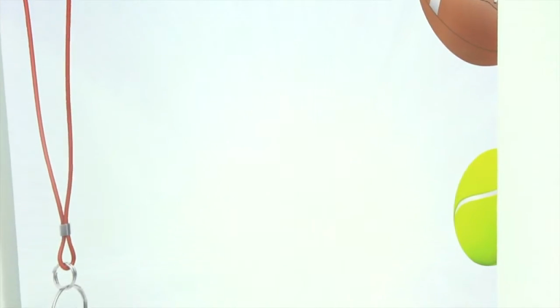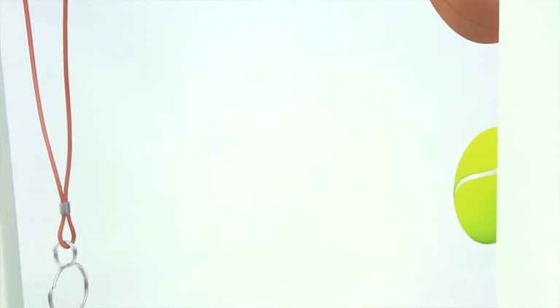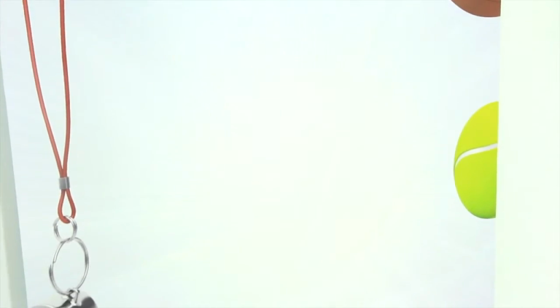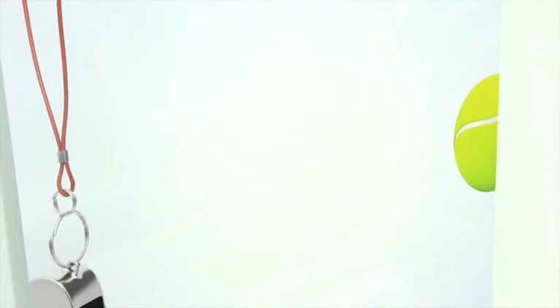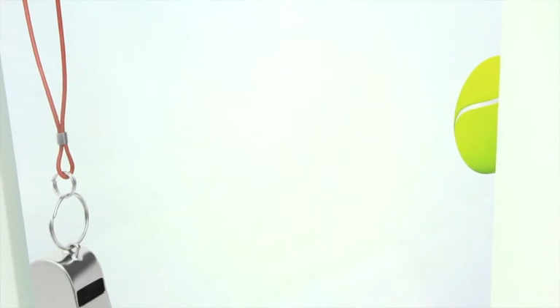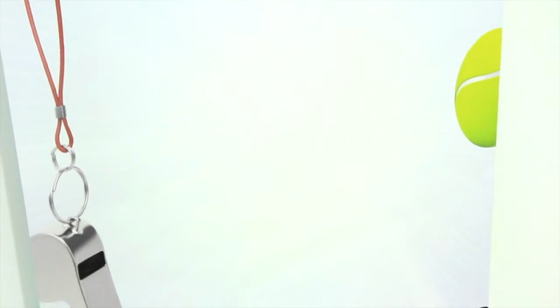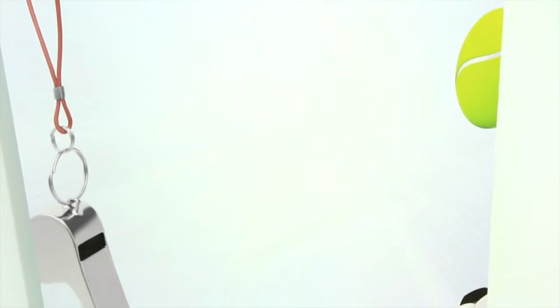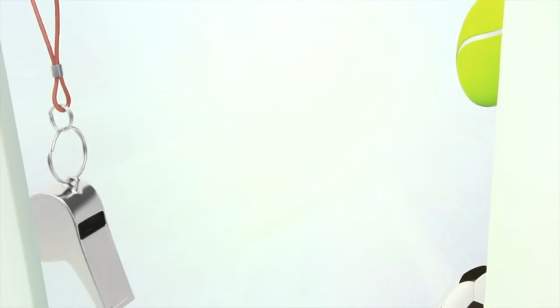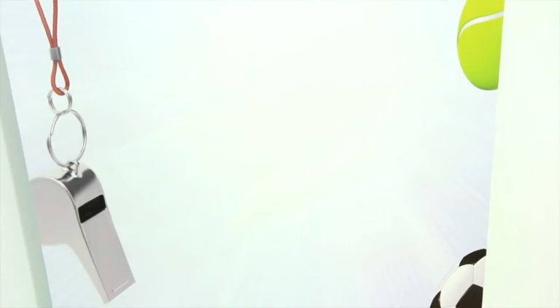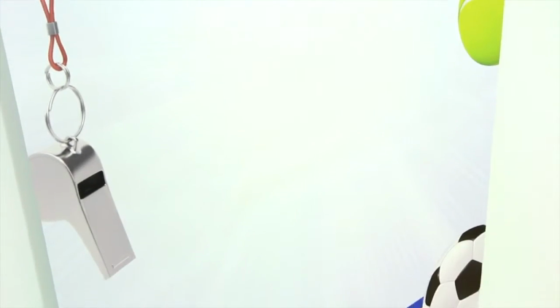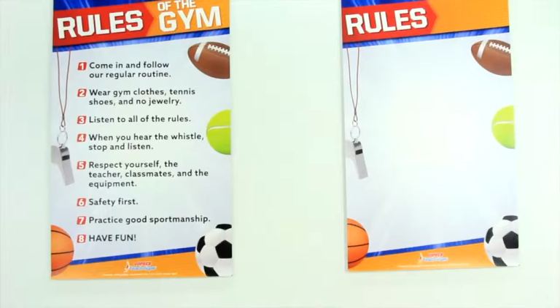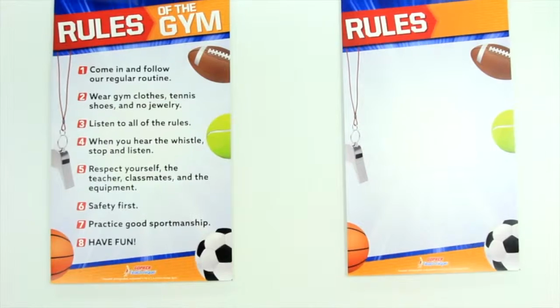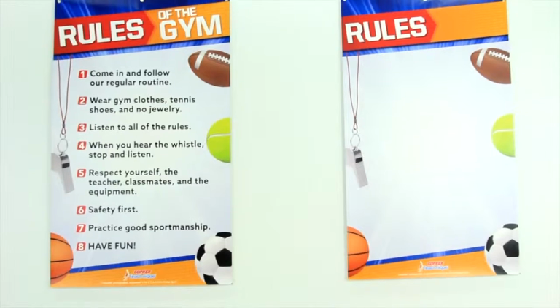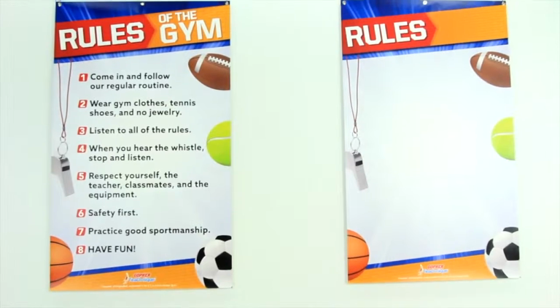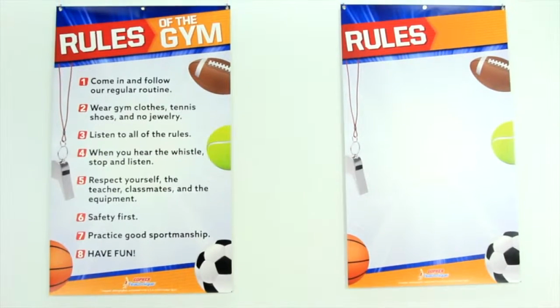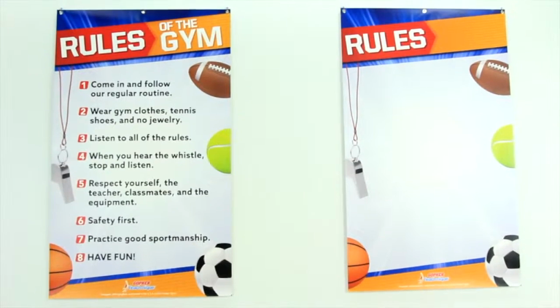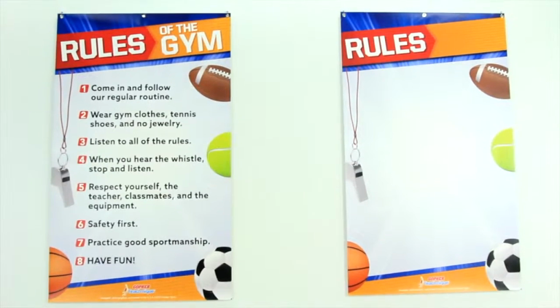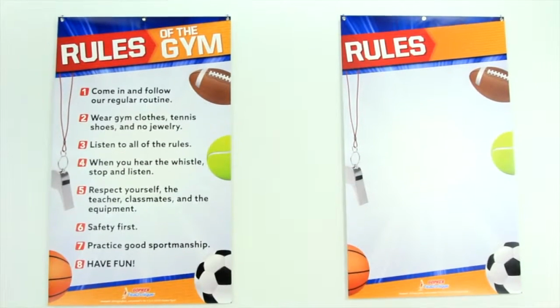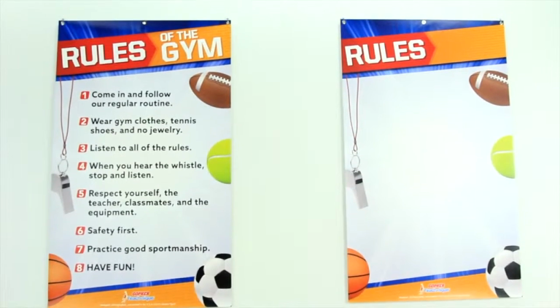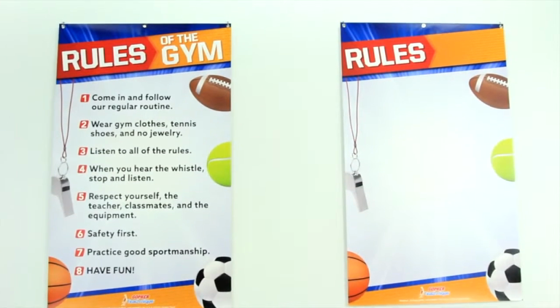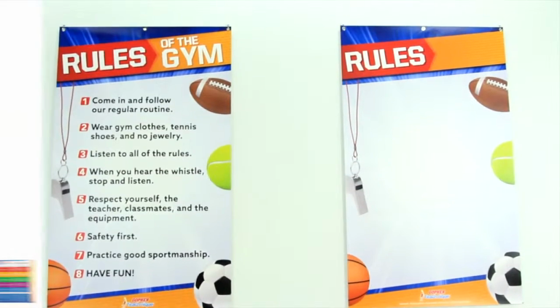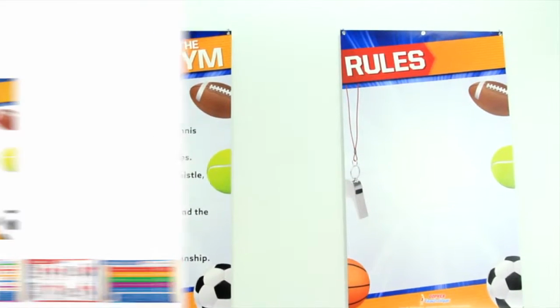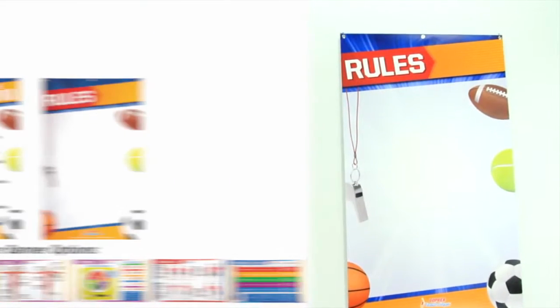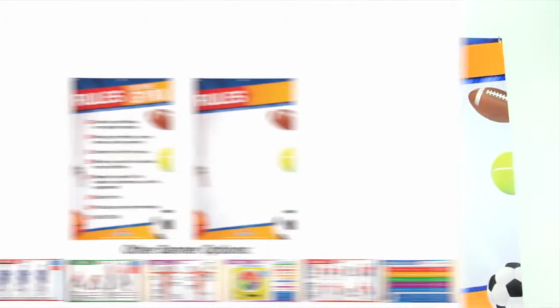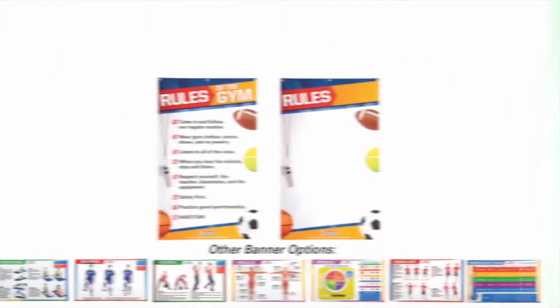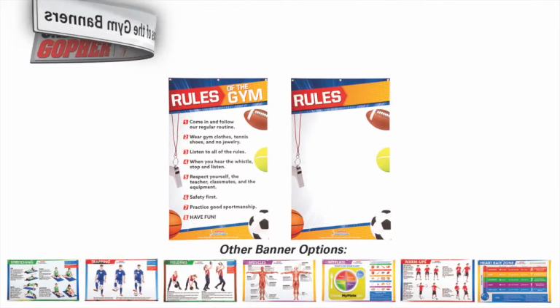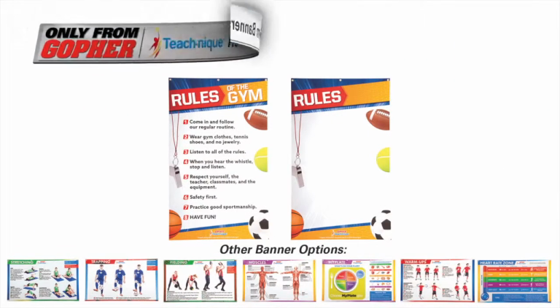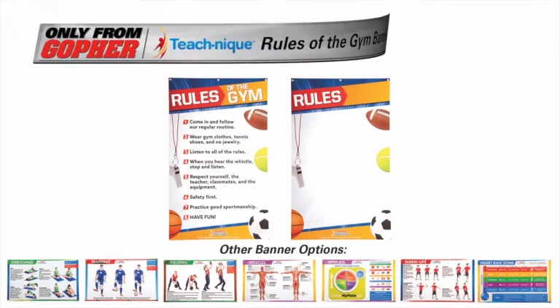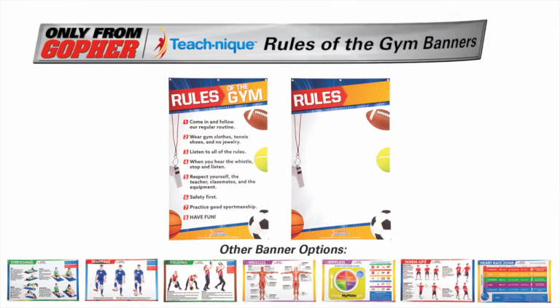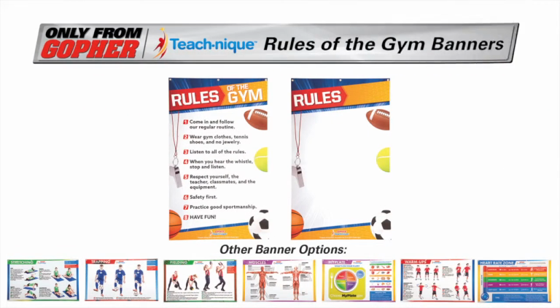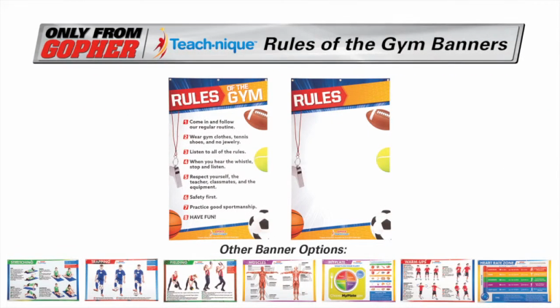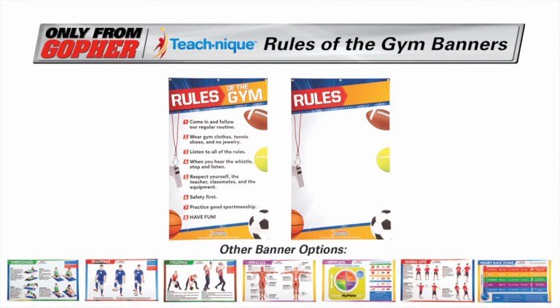Get the biggest and best instructional banners you can buy. TeachNik rules up the gym banner — only from Gopher.